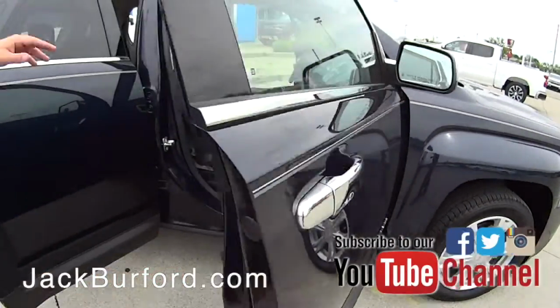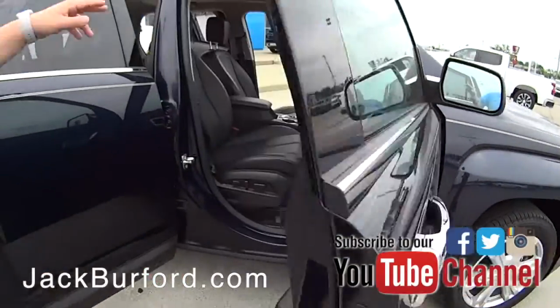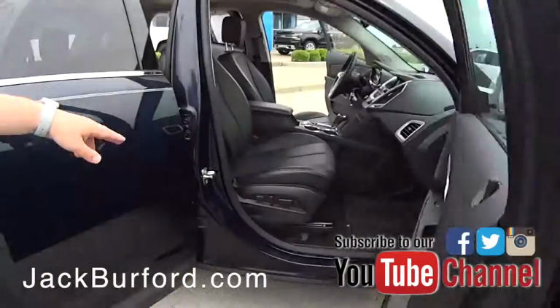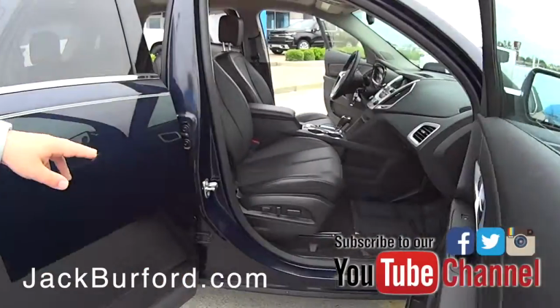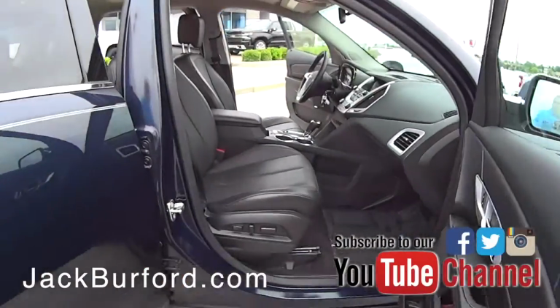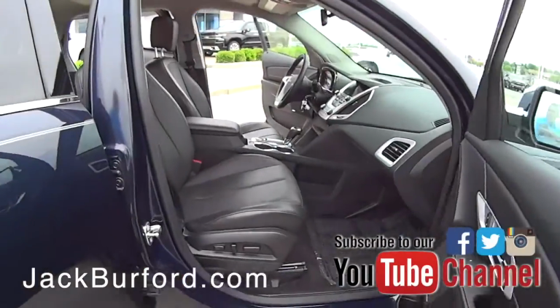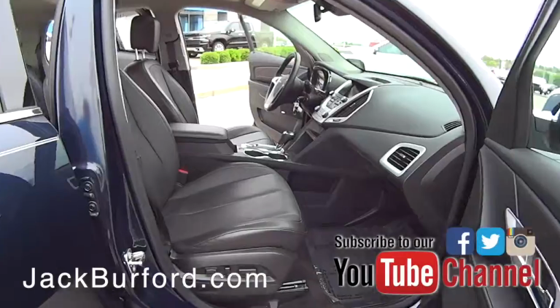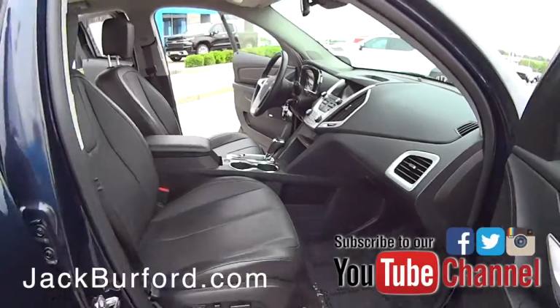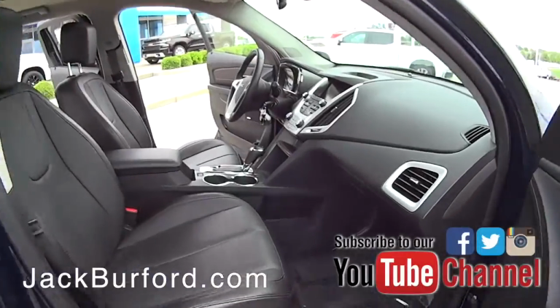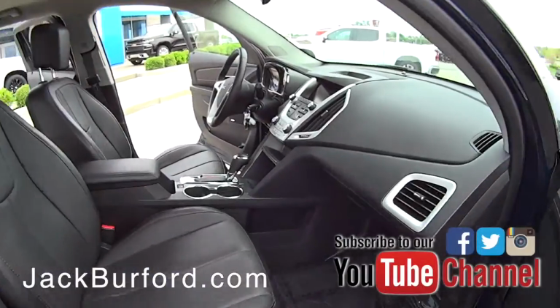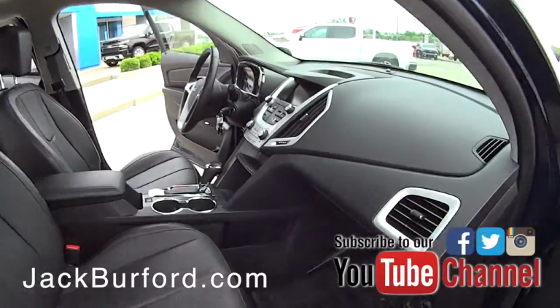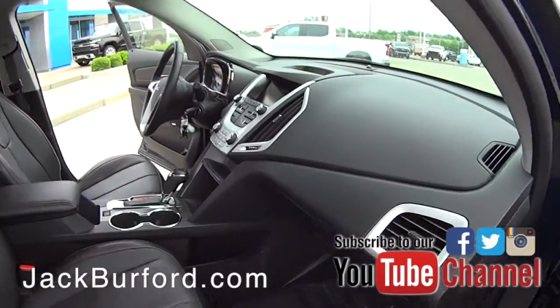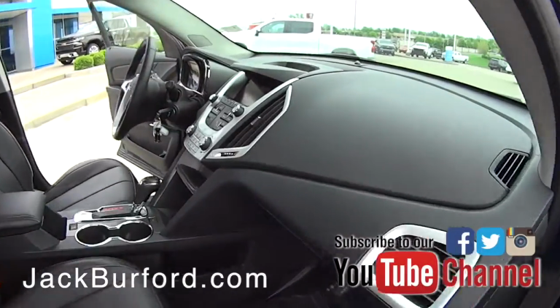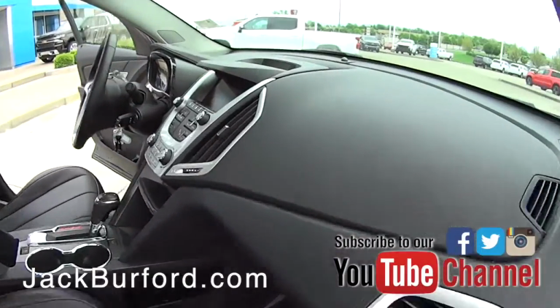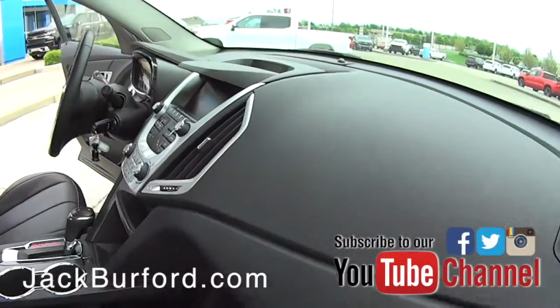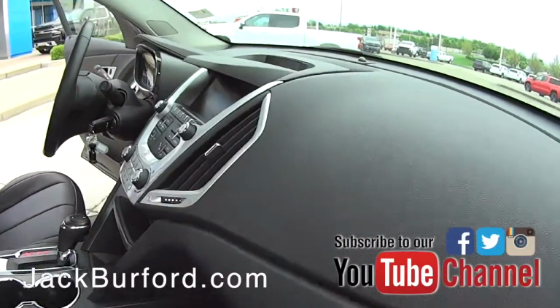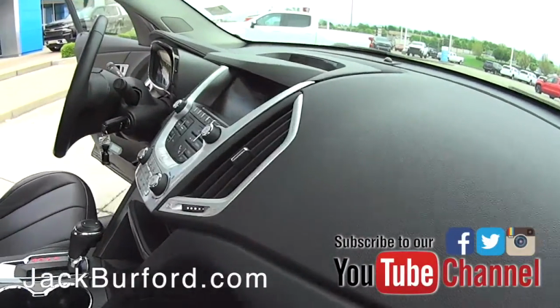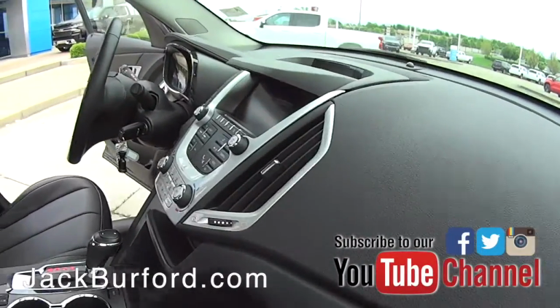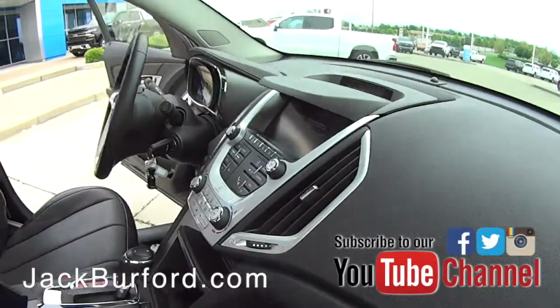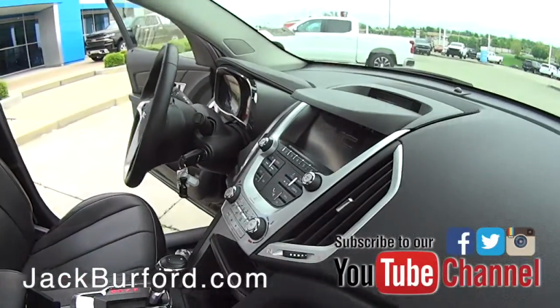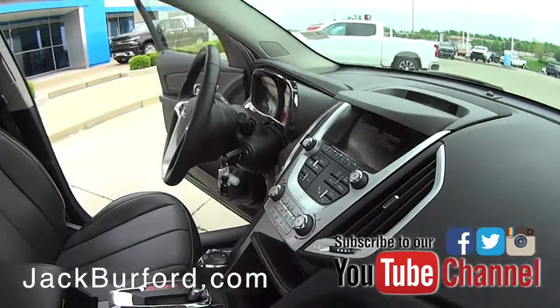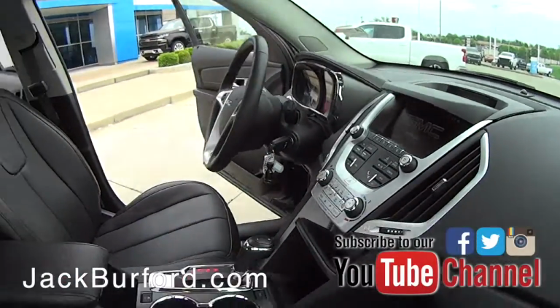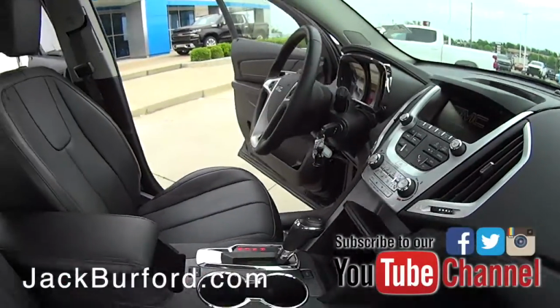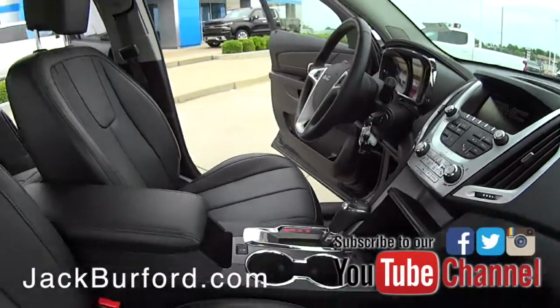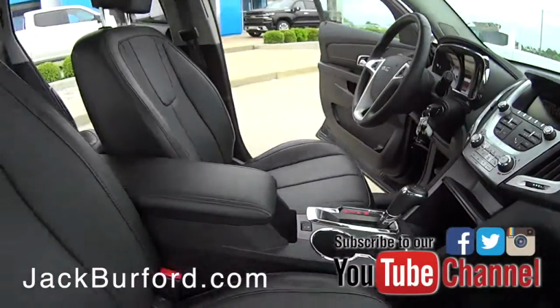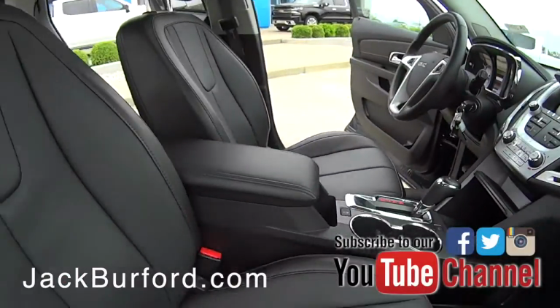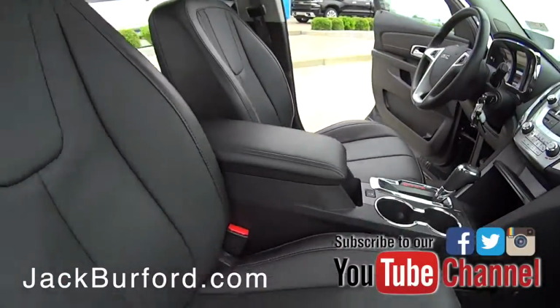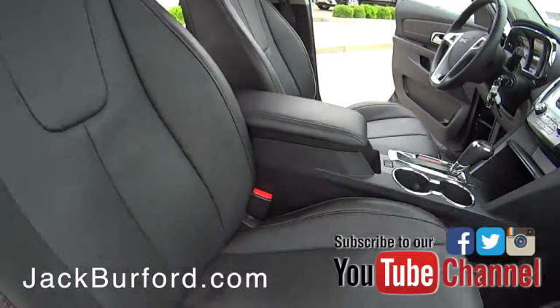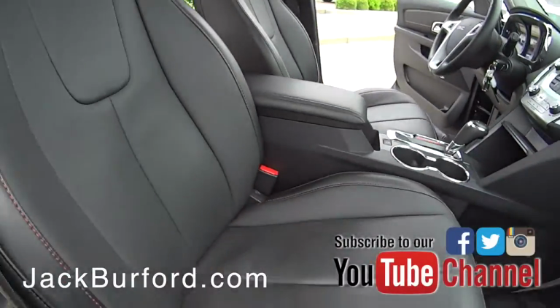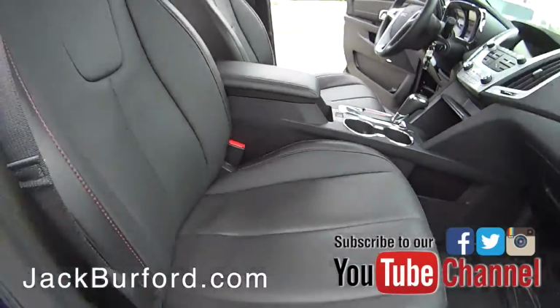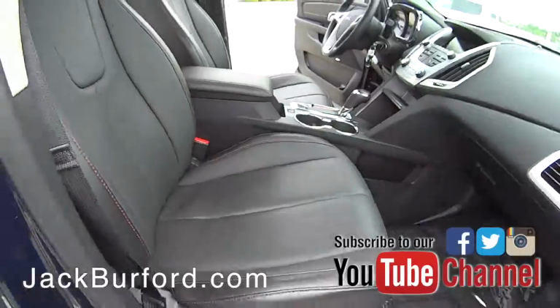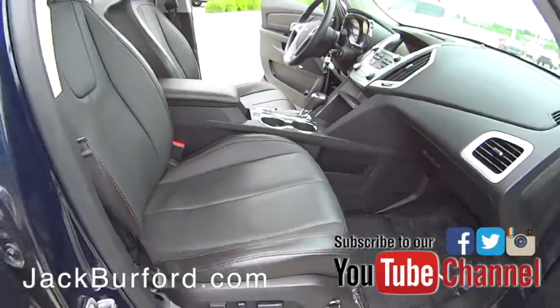This one's loaded out with leather interior. You've got a power passenger seat, and they are heated, folks.